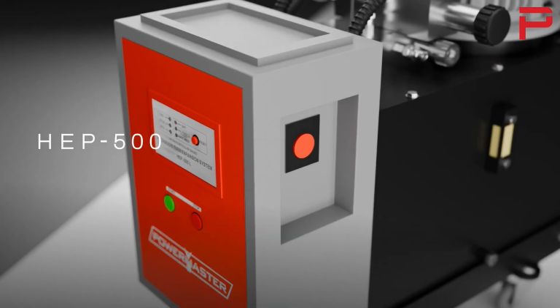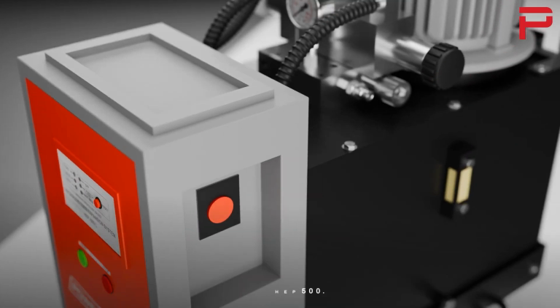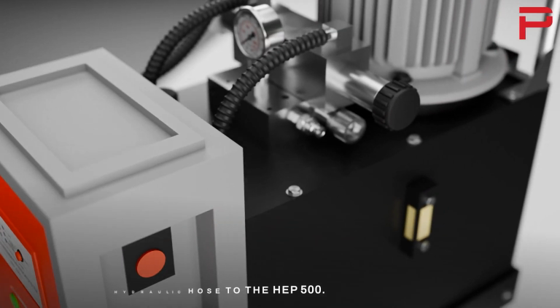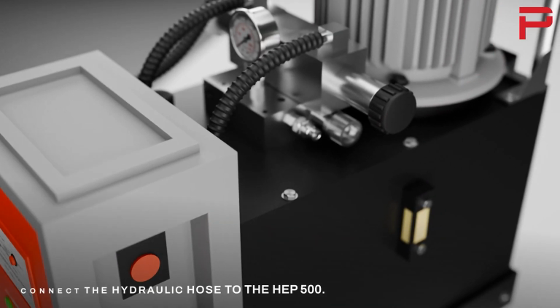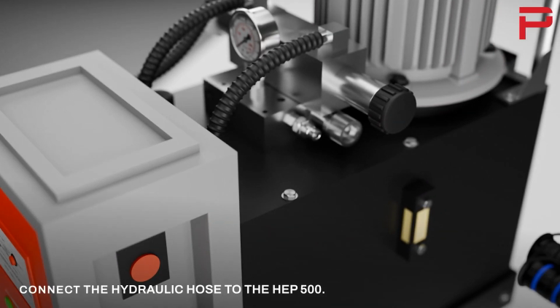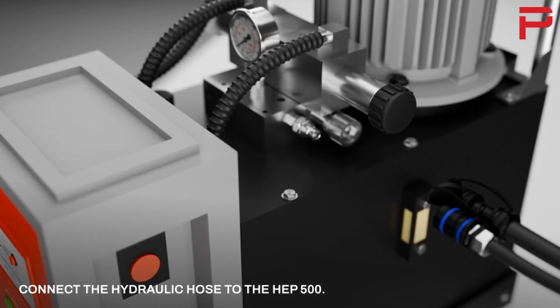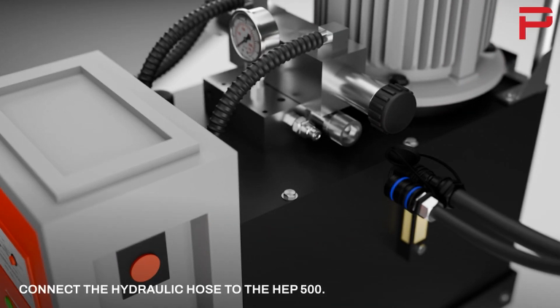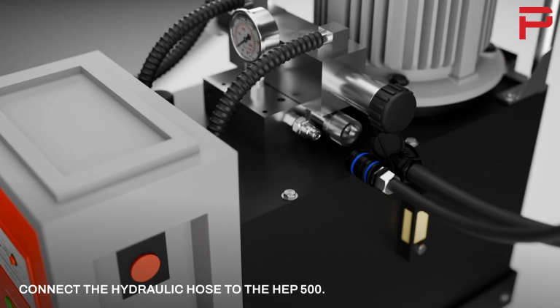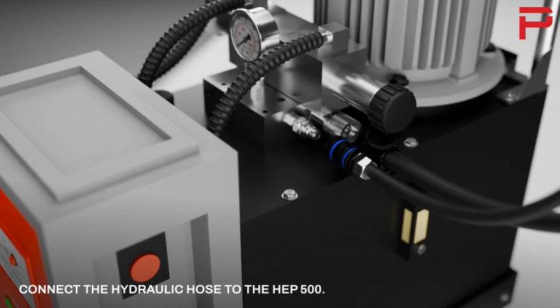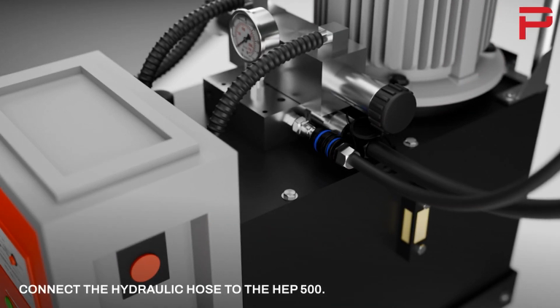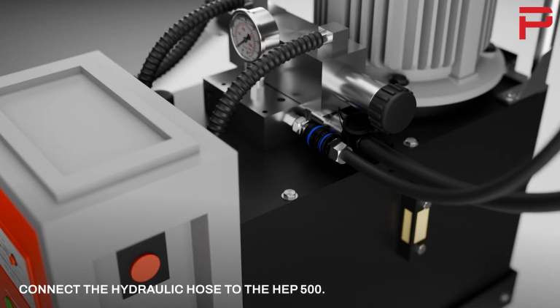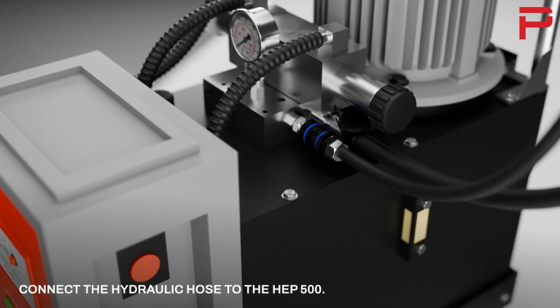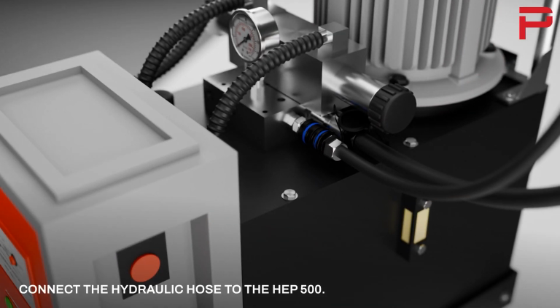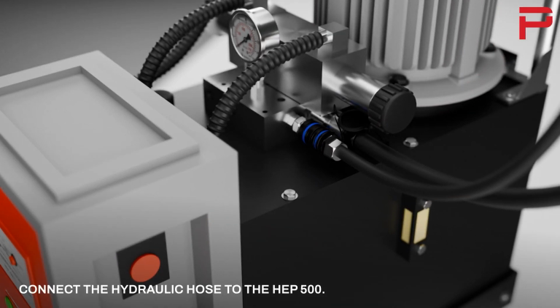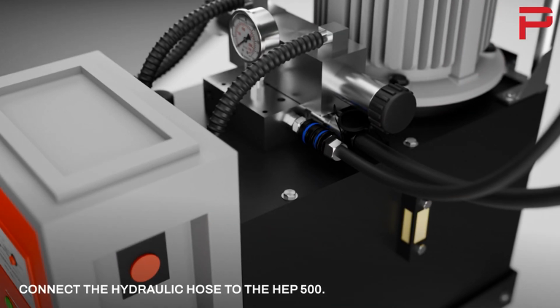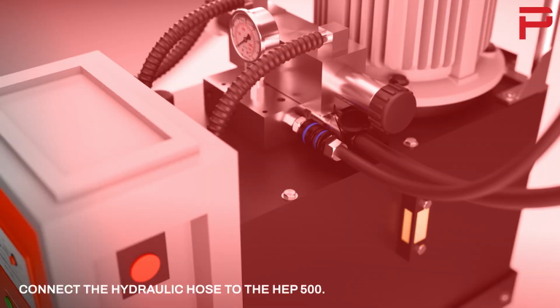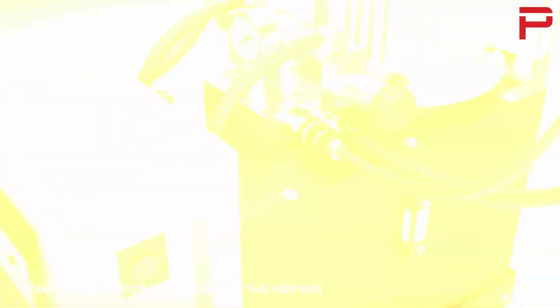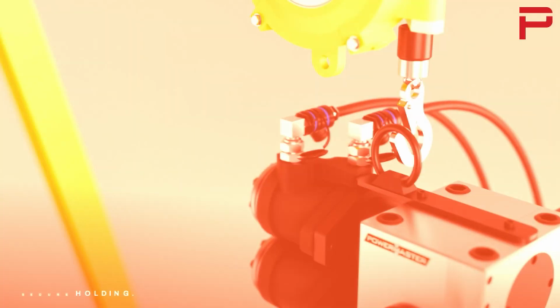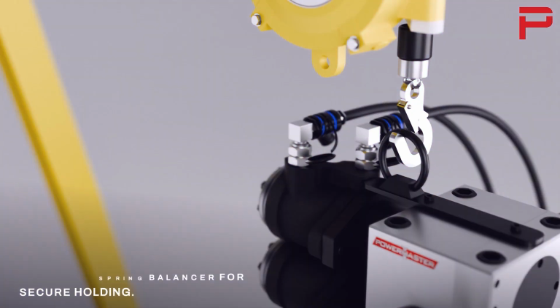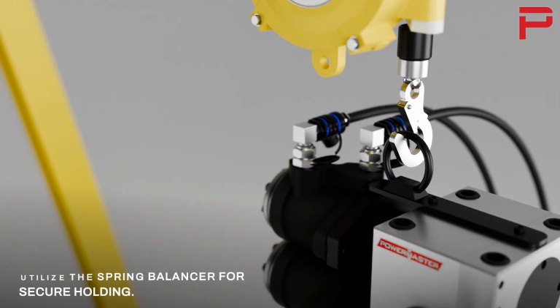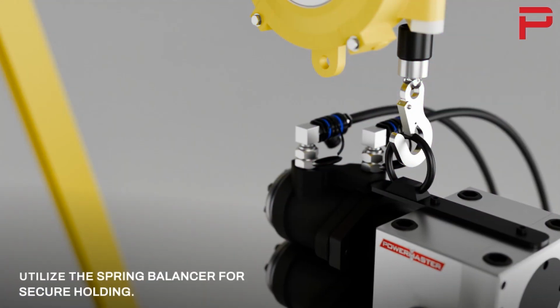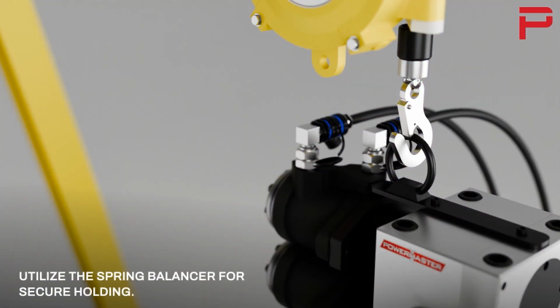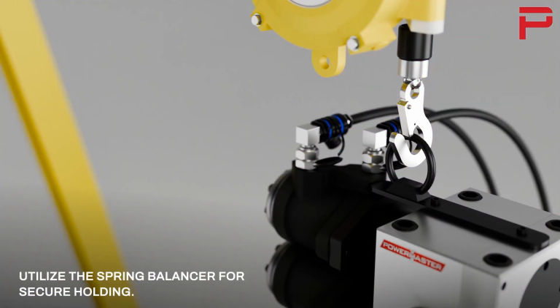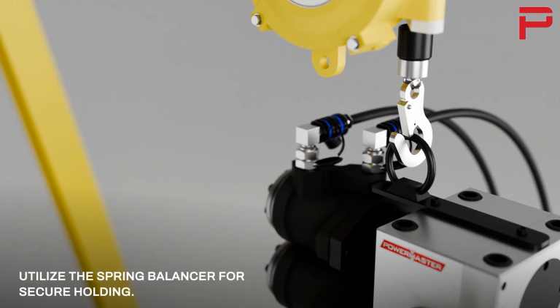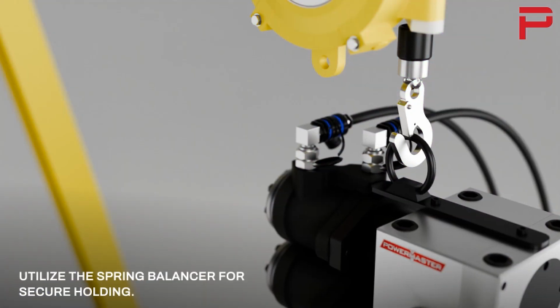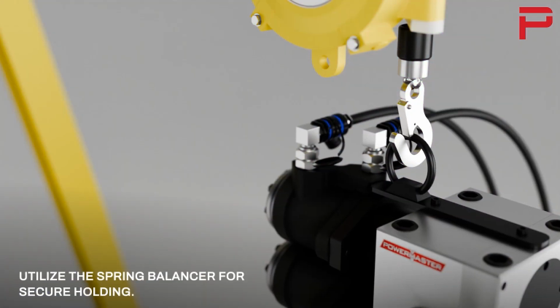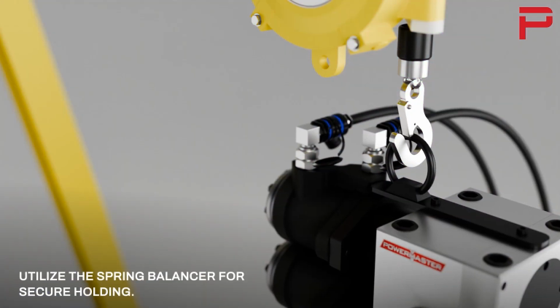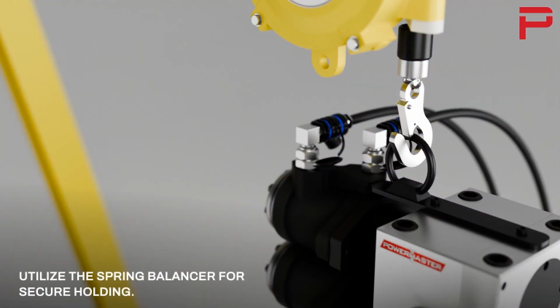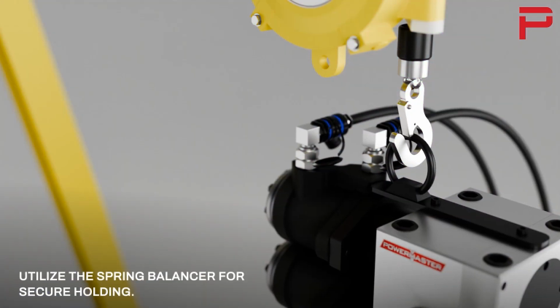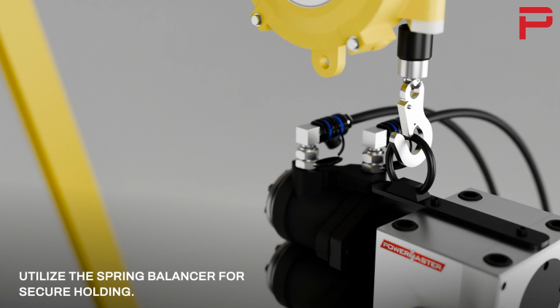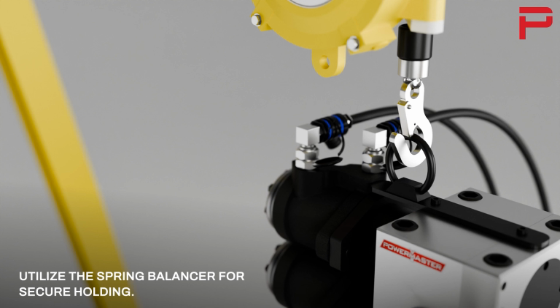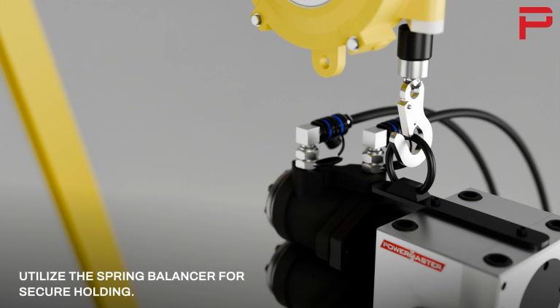Connect the hydraulic hose to the HEP500. Utilize the spring balancer for secure holding.